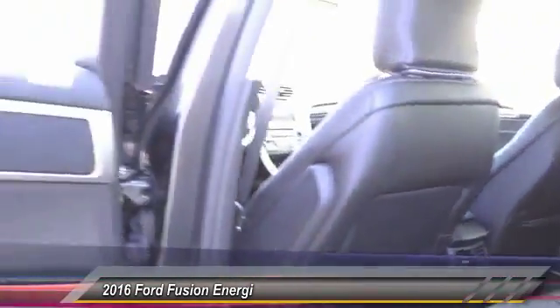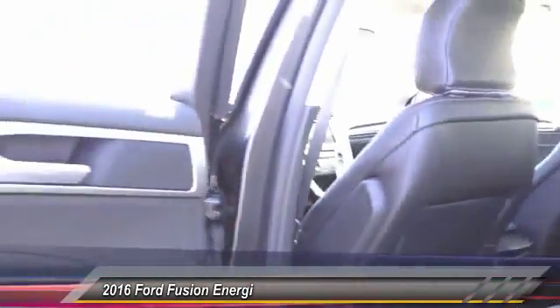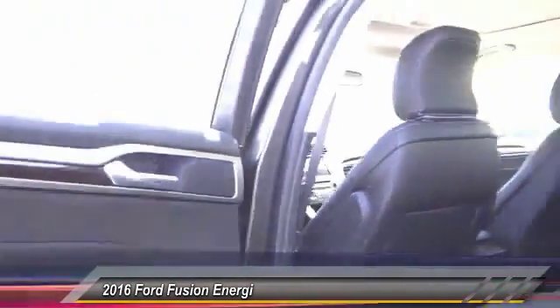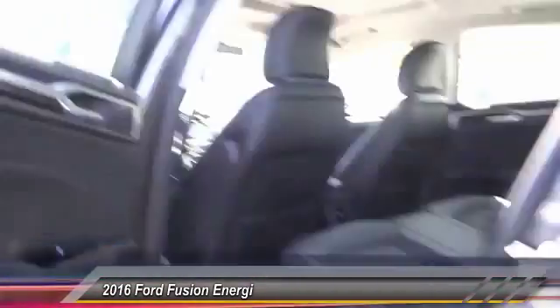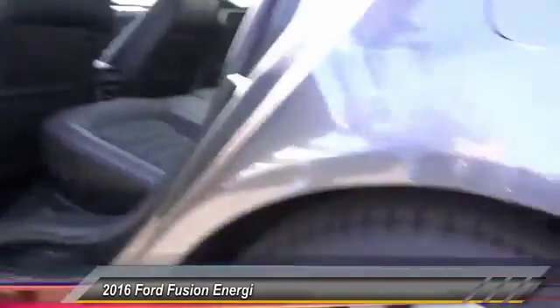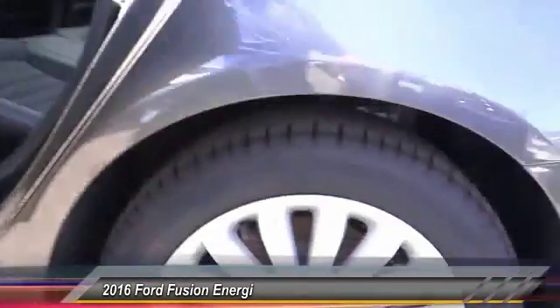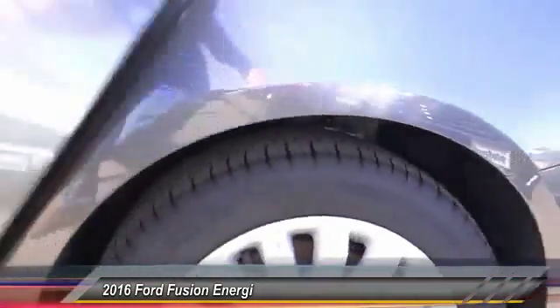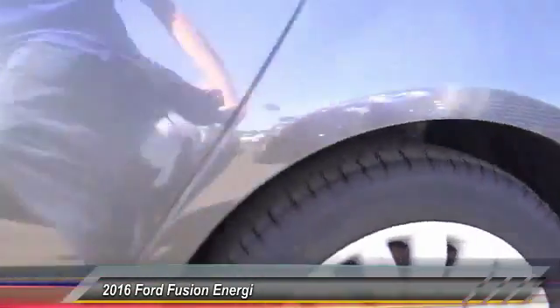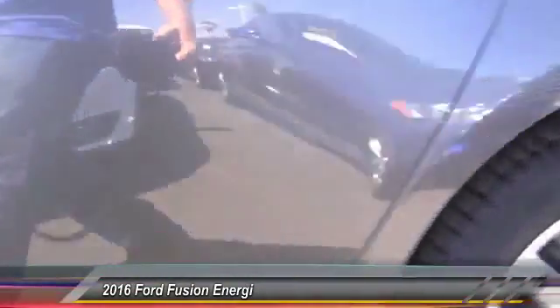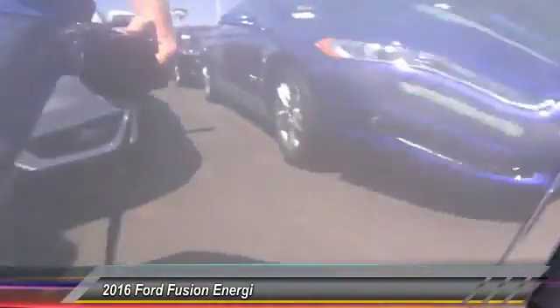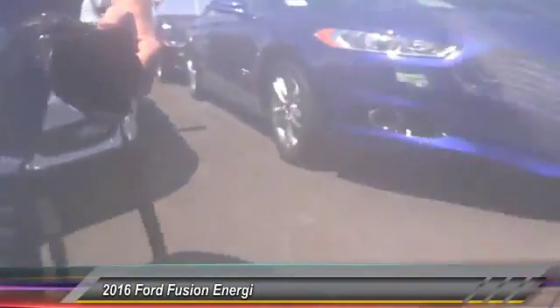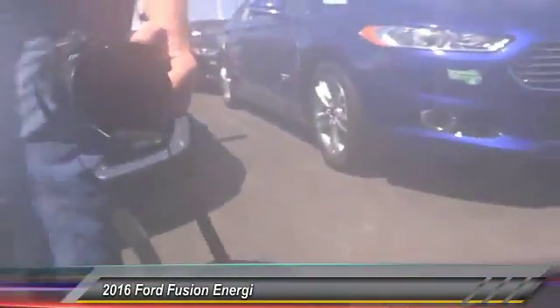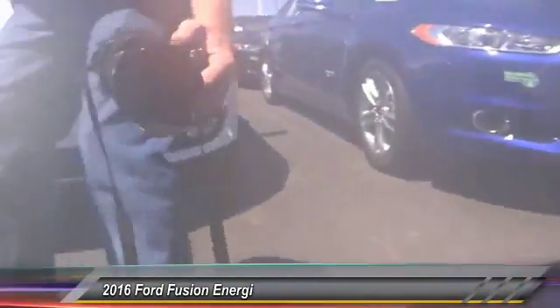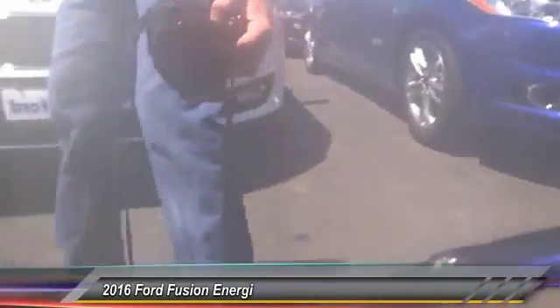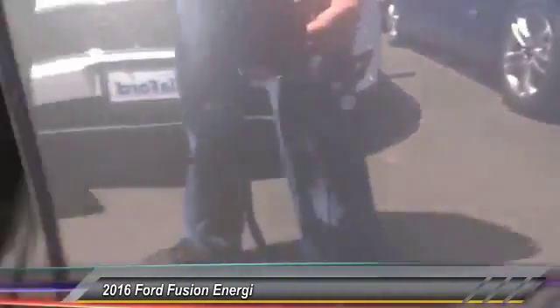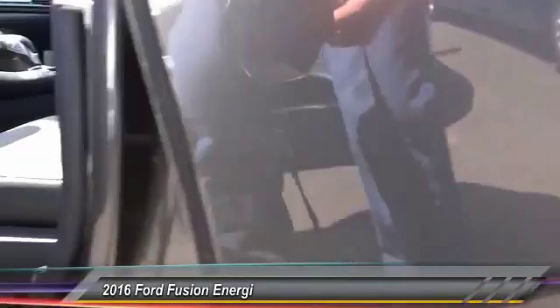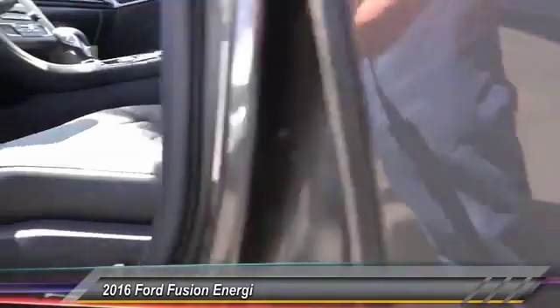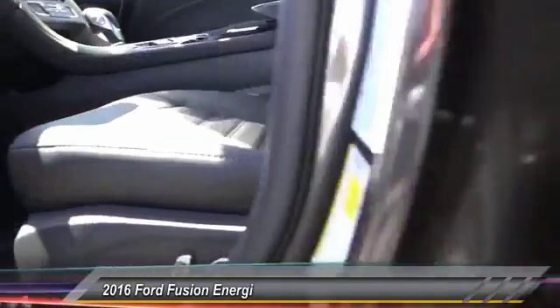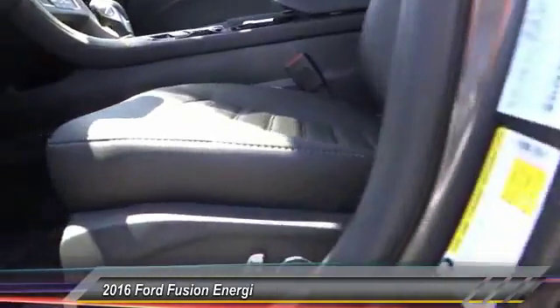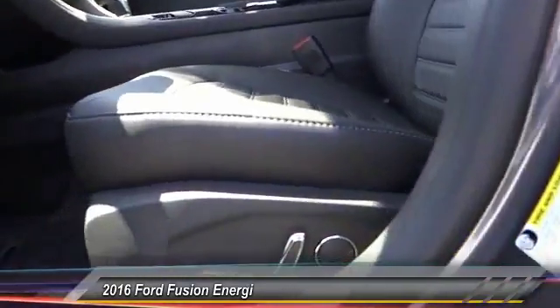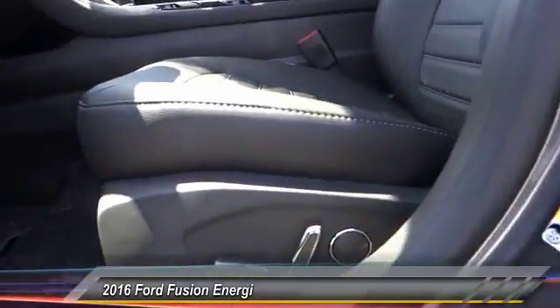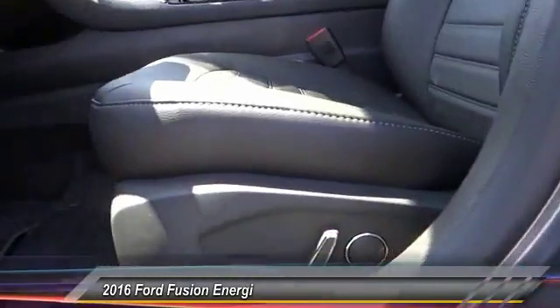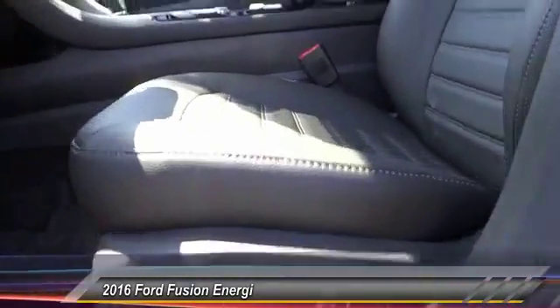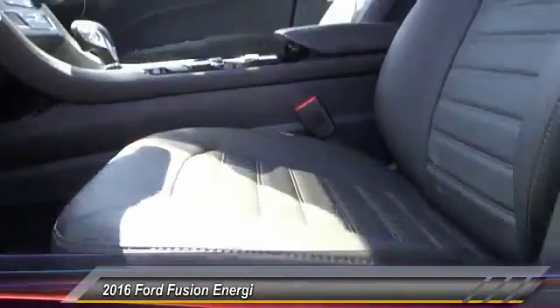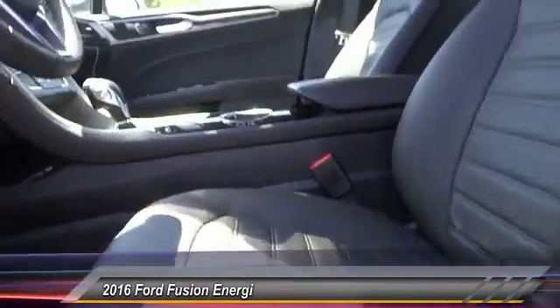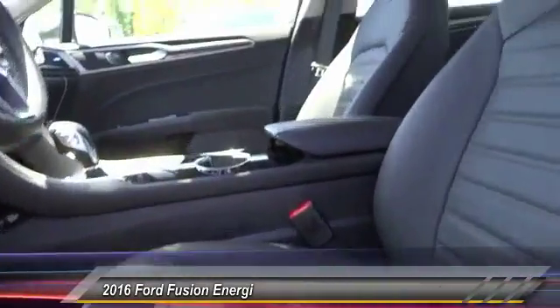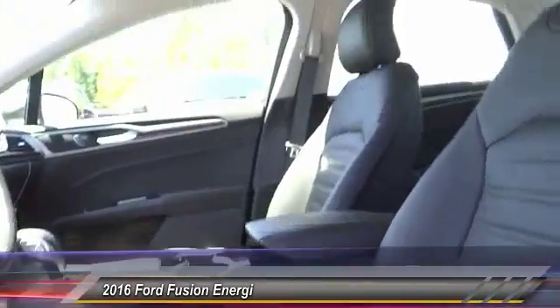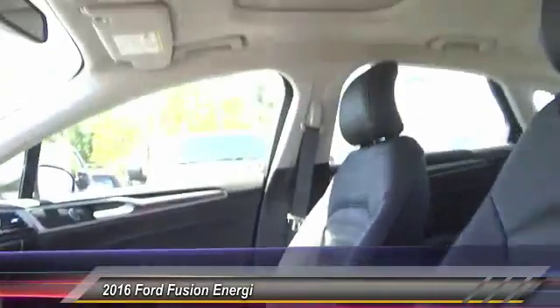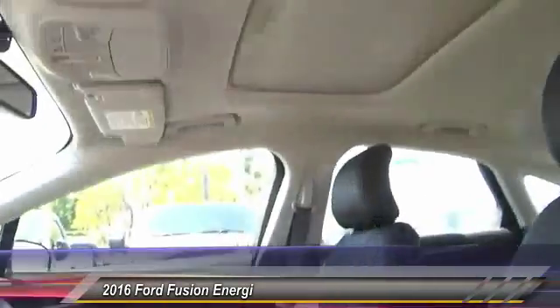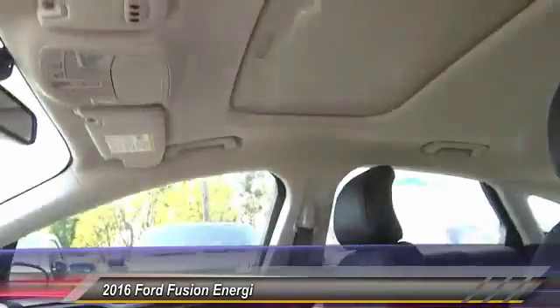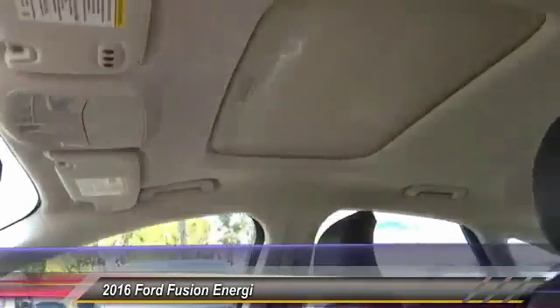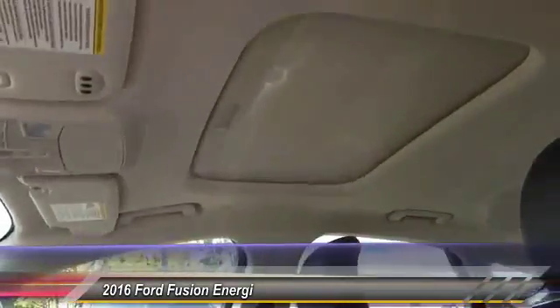Alloy wheels, four-wheel disc brakes, AM/FM stereo radio, CD player, and compass.